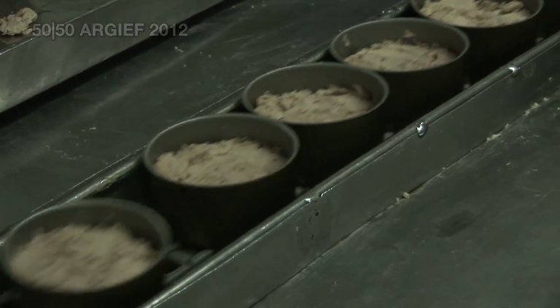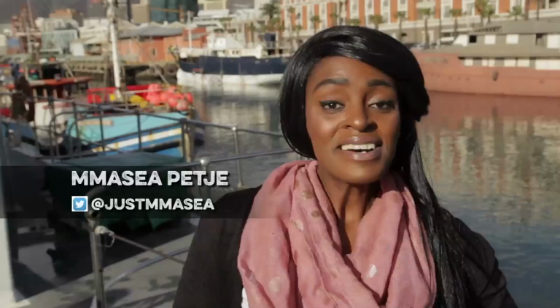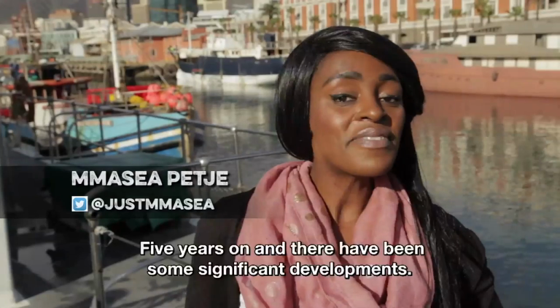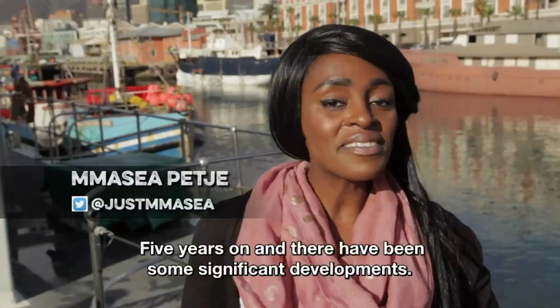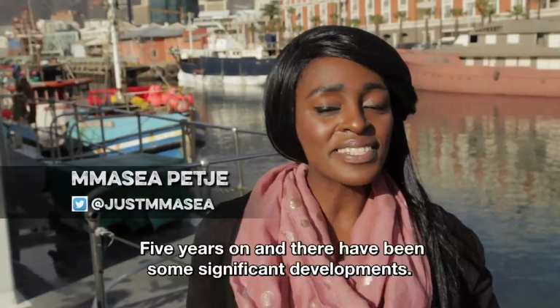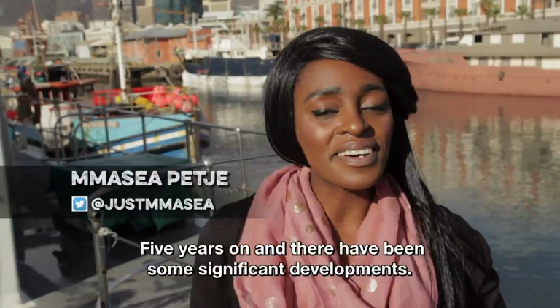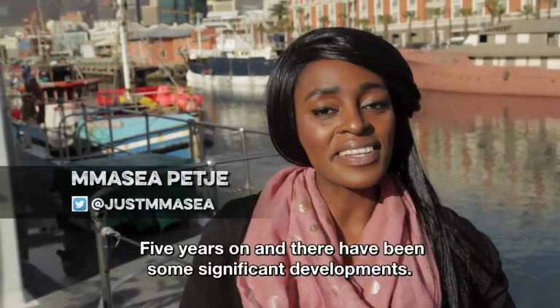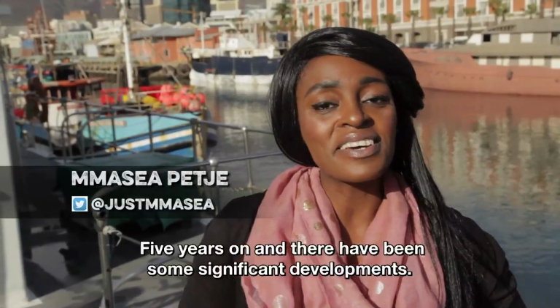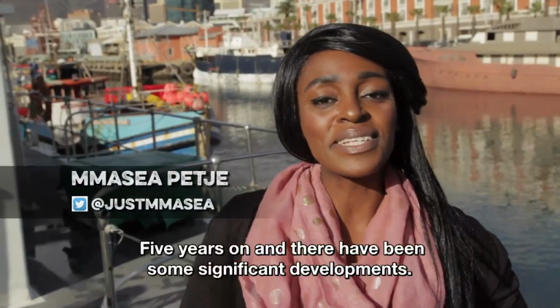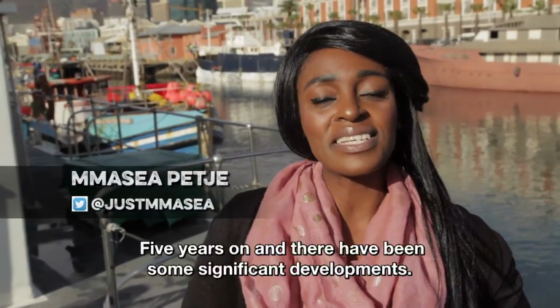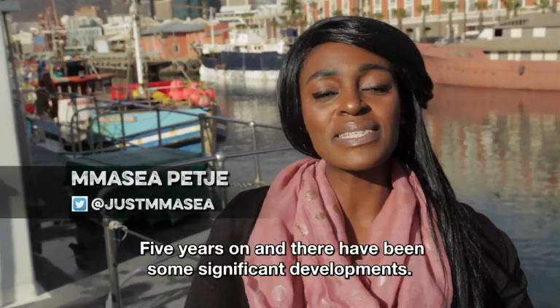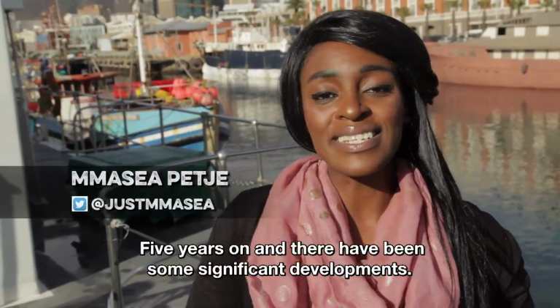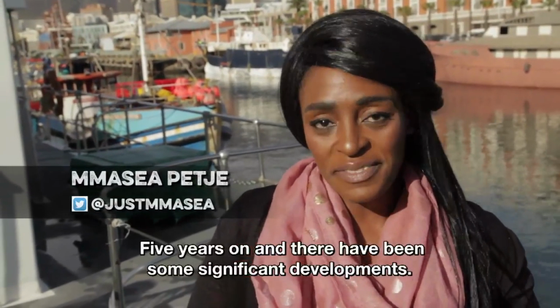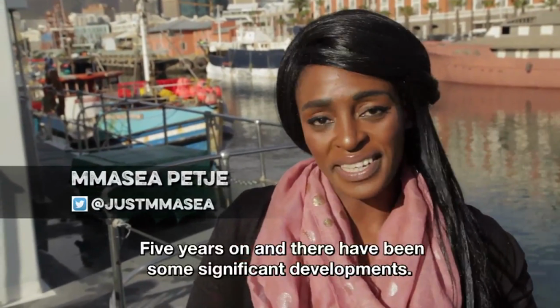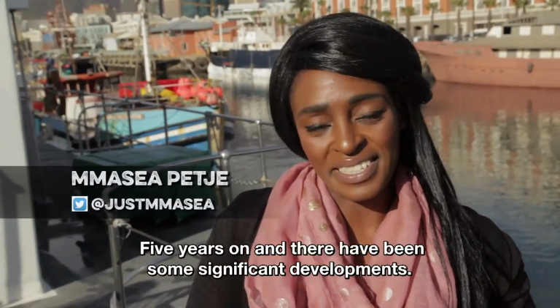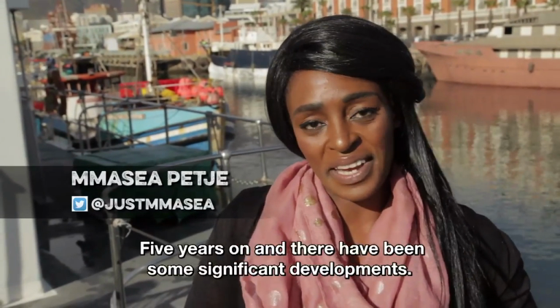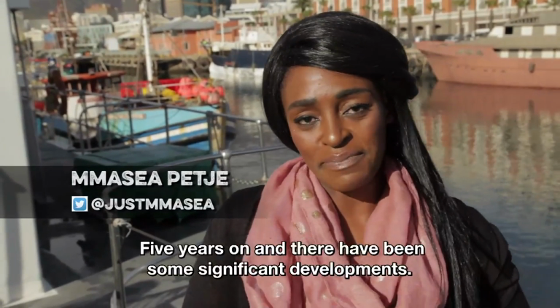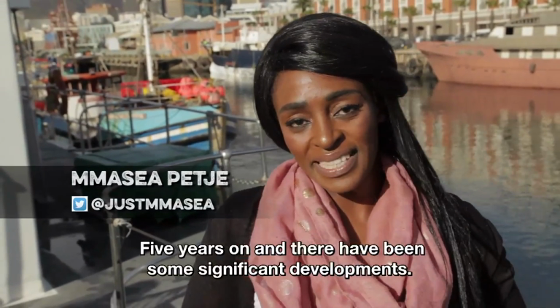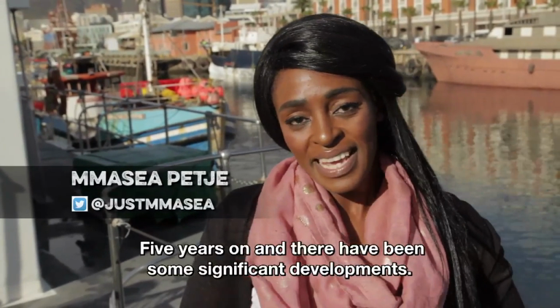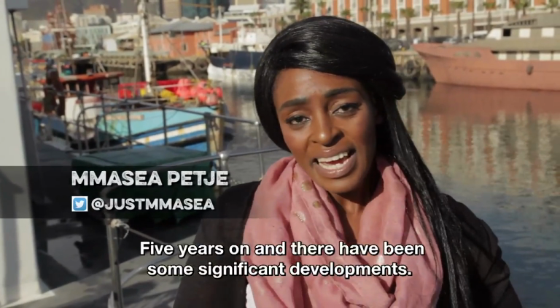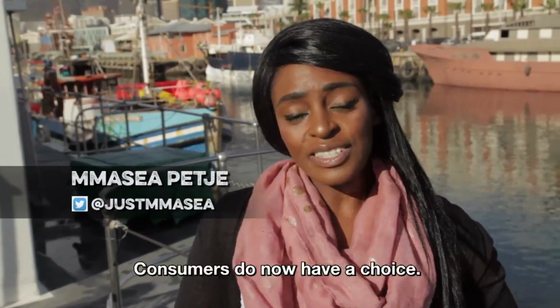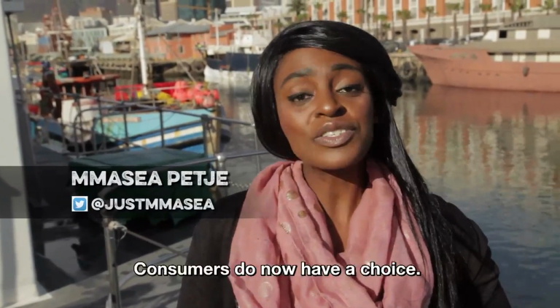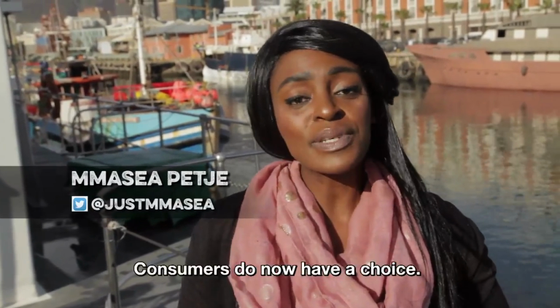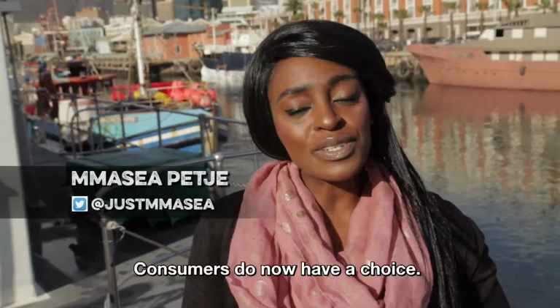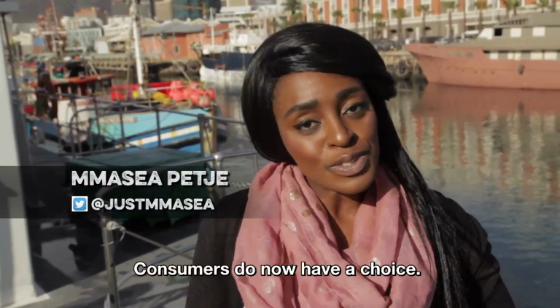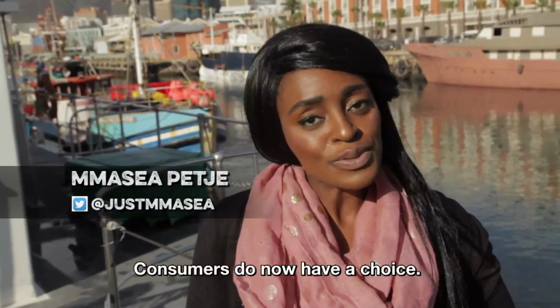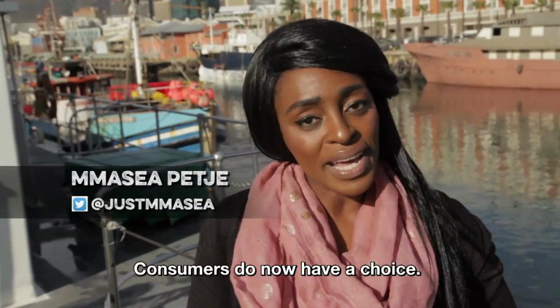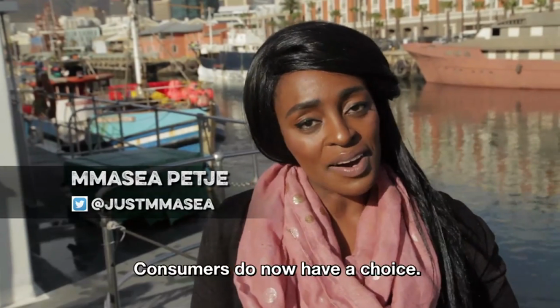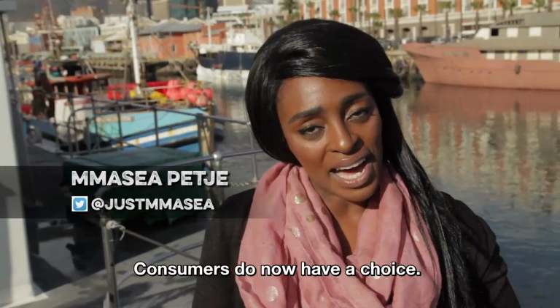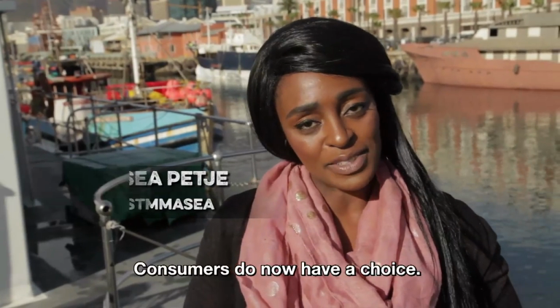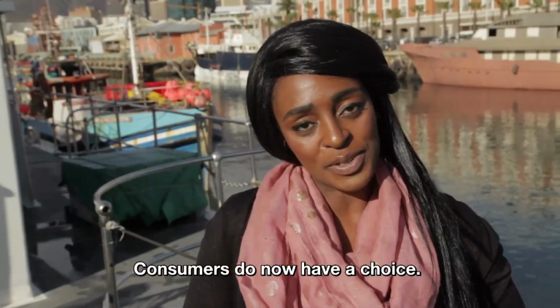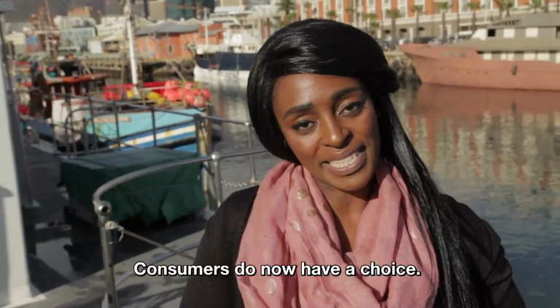Five years on, and there have been some significant developments. Consumers do now have a choice.